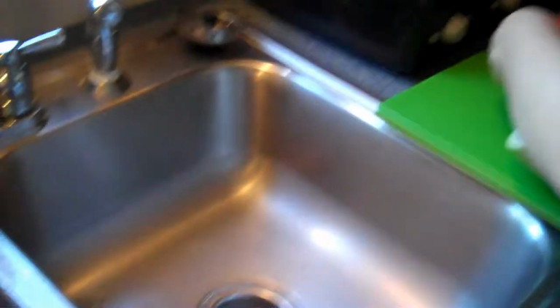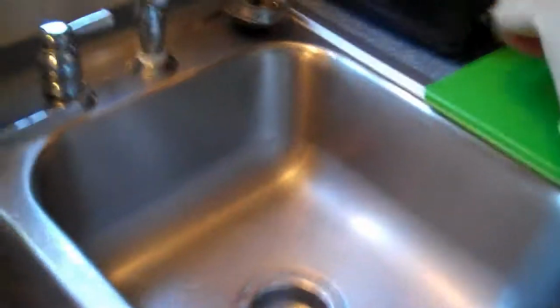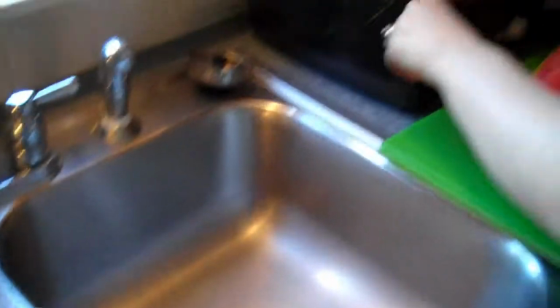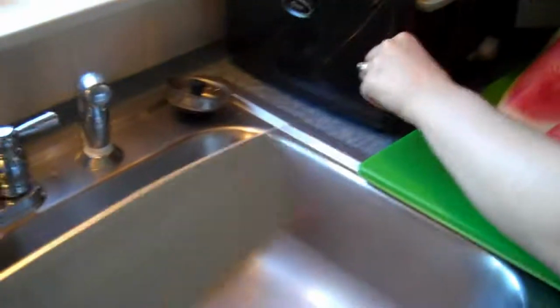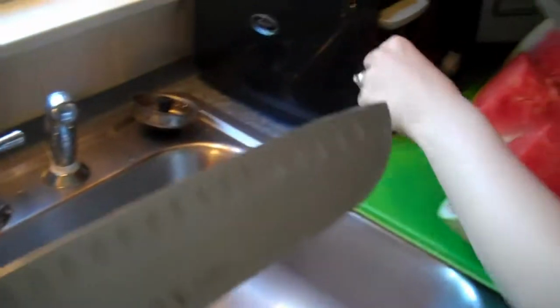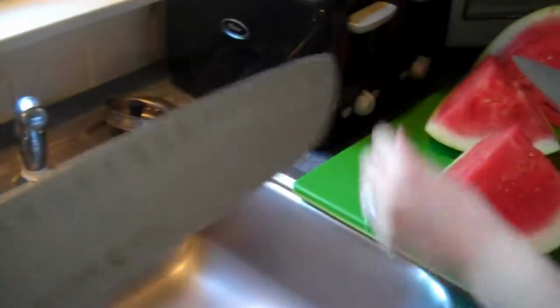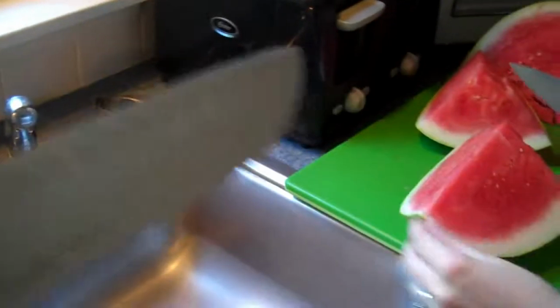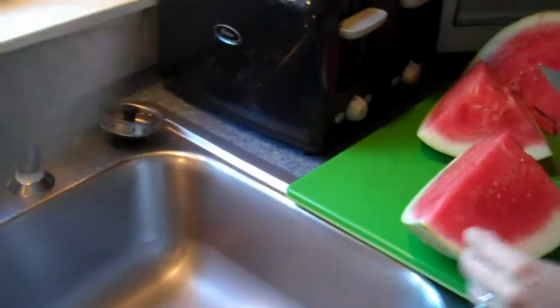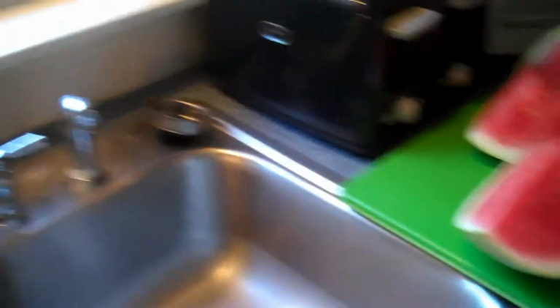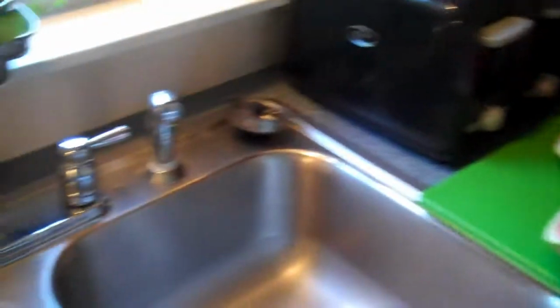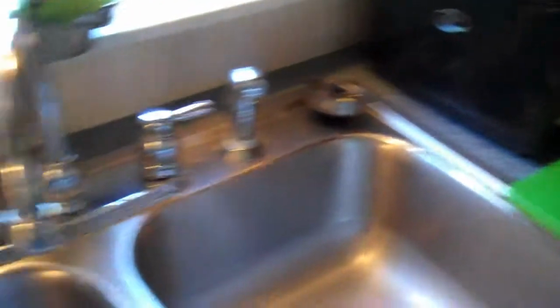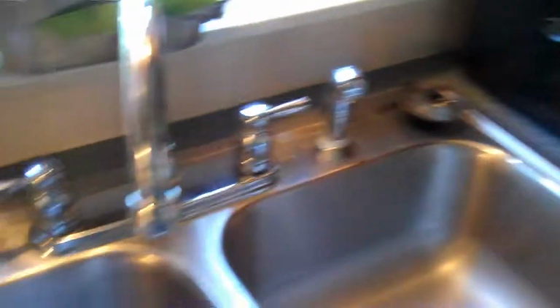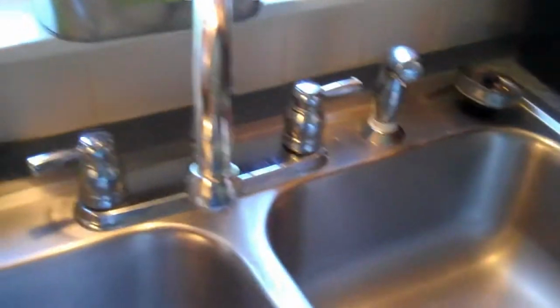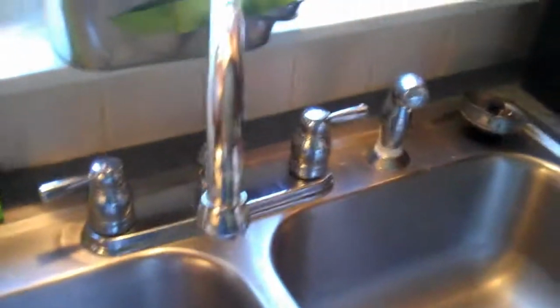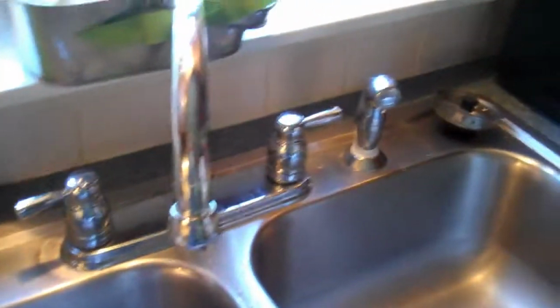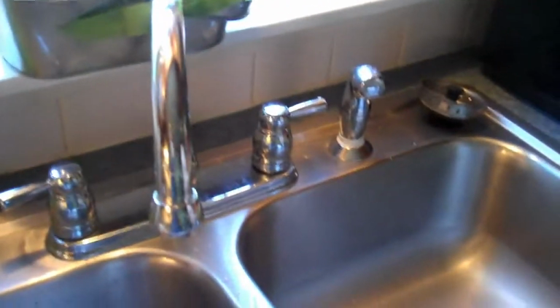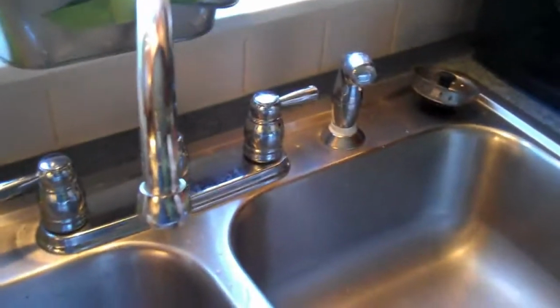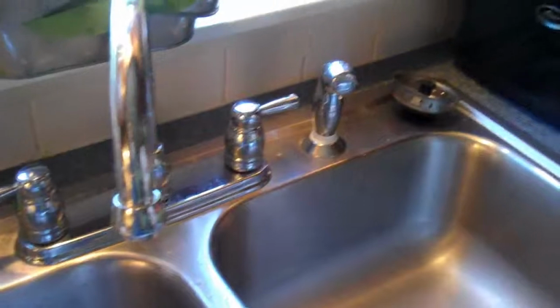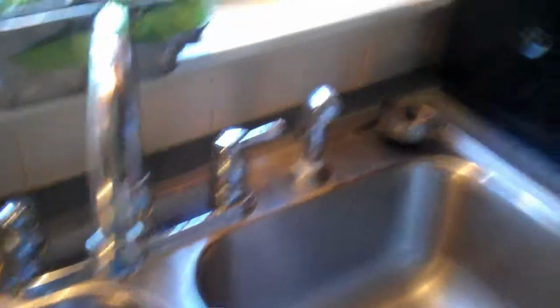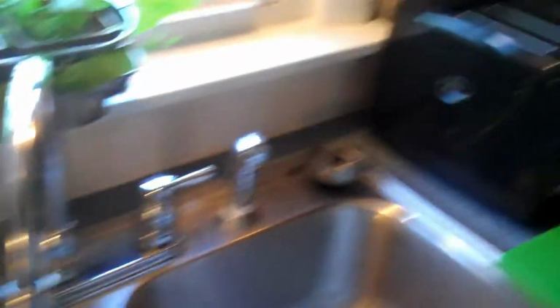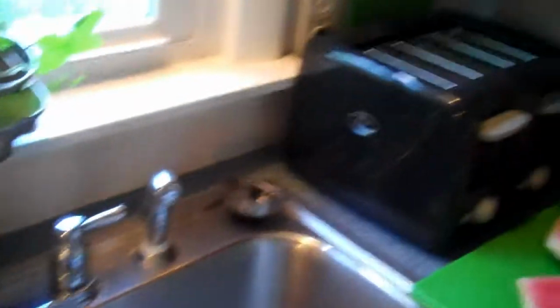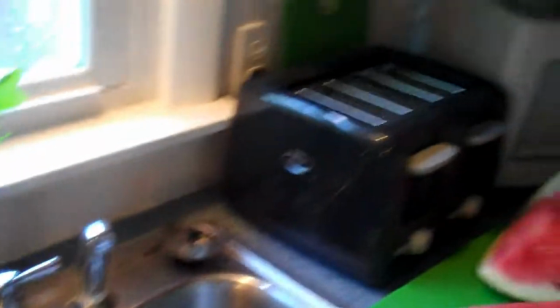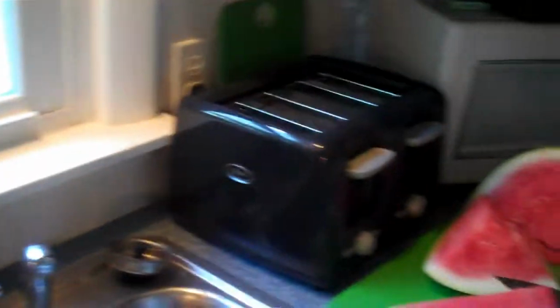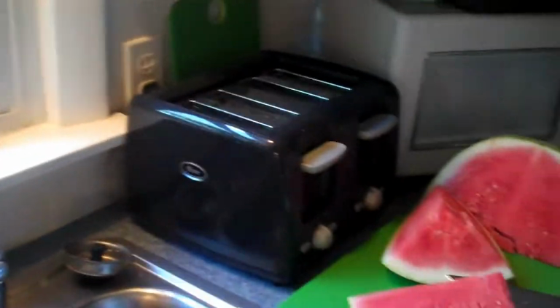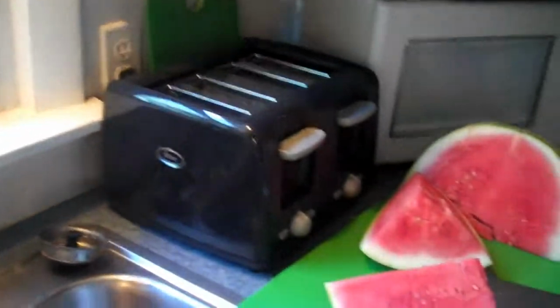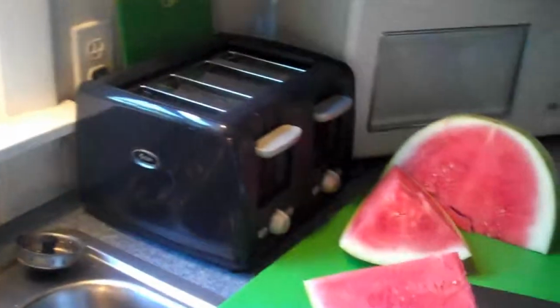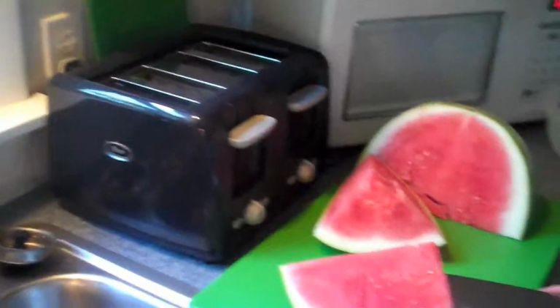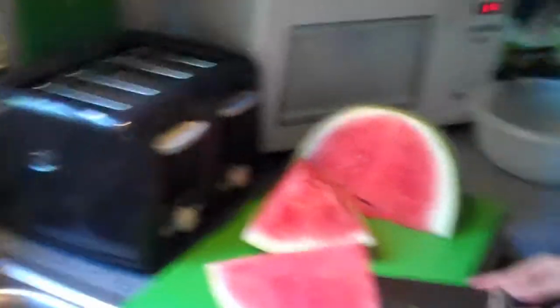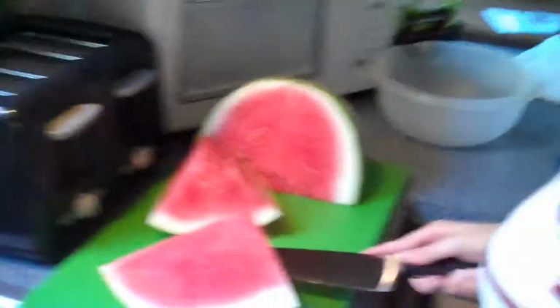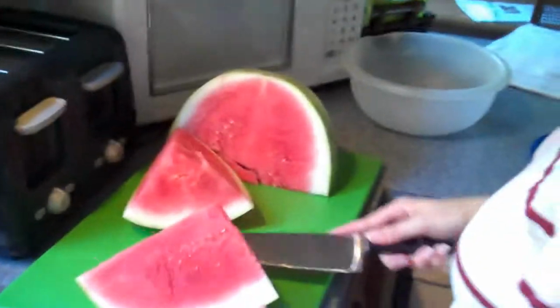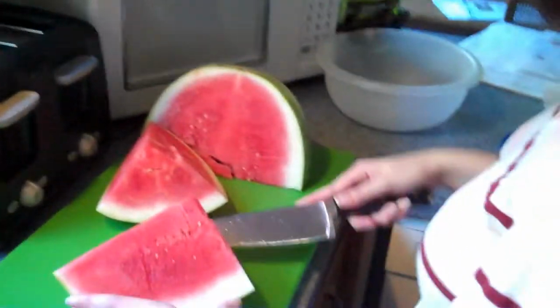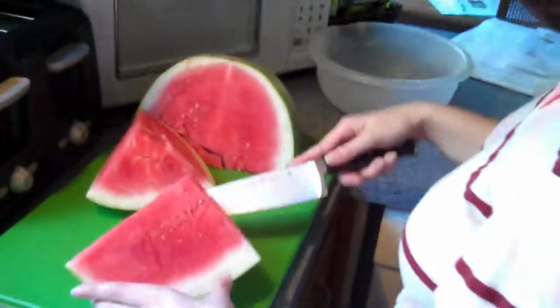This is a pretty big knife. Oh, watch out. I wasn't using my eyes to see — I was using the video screen.